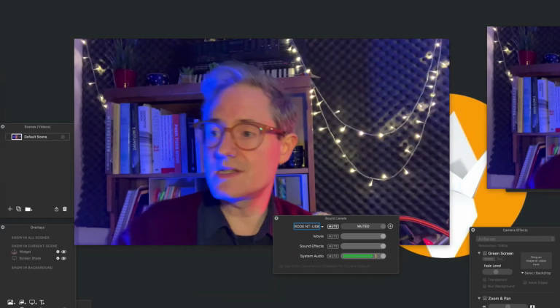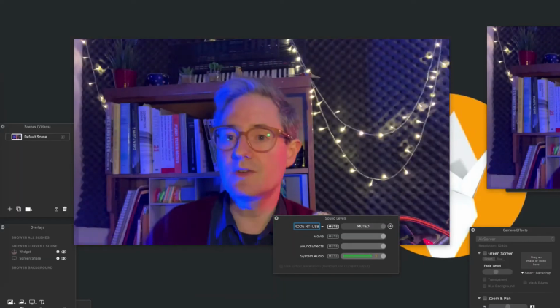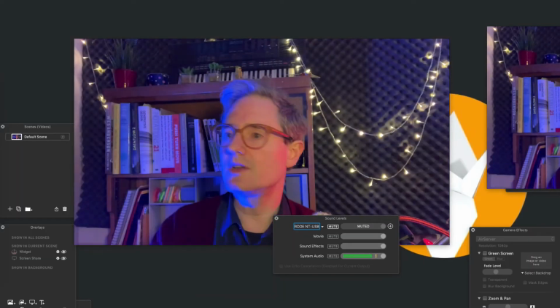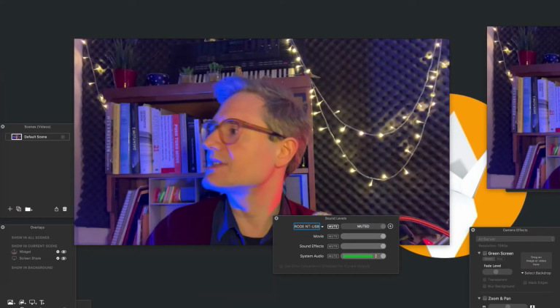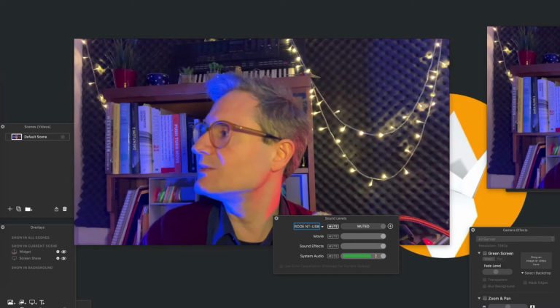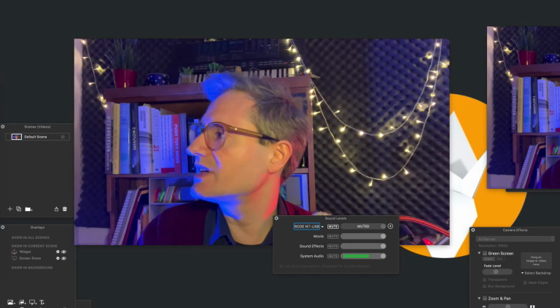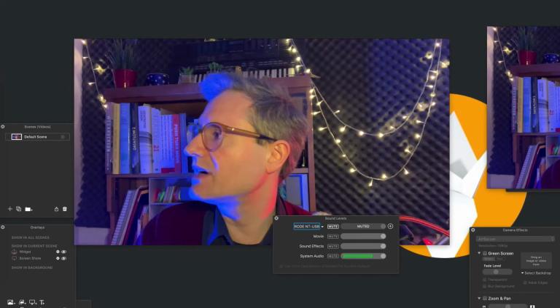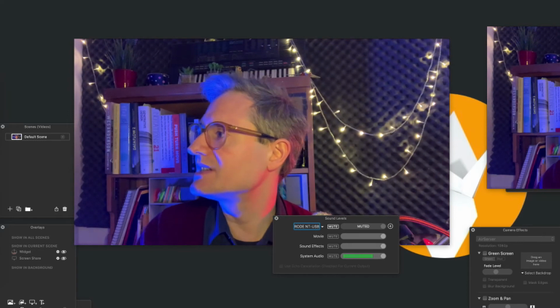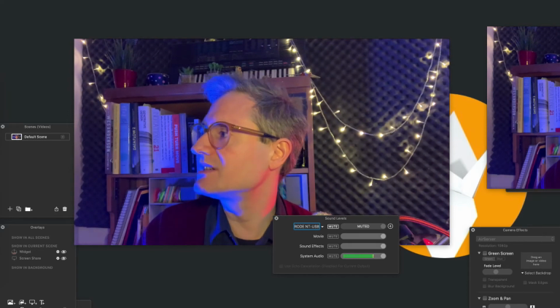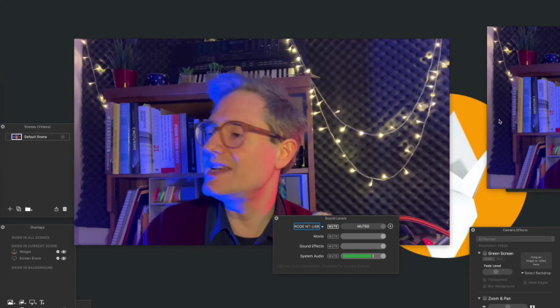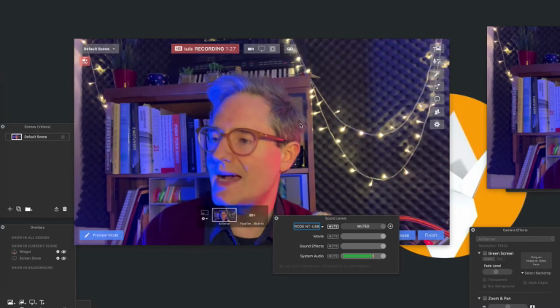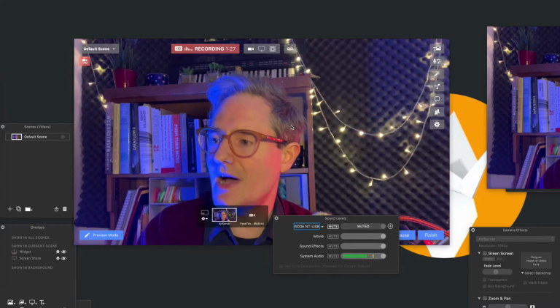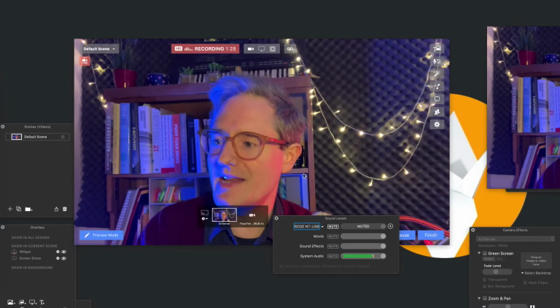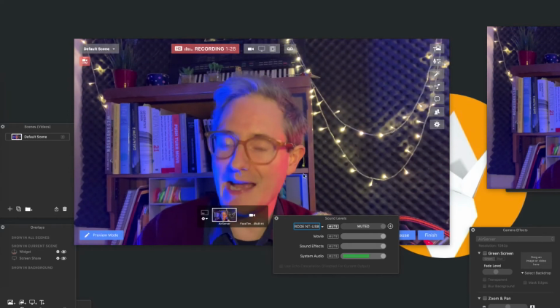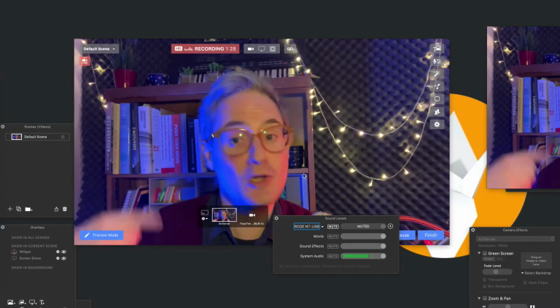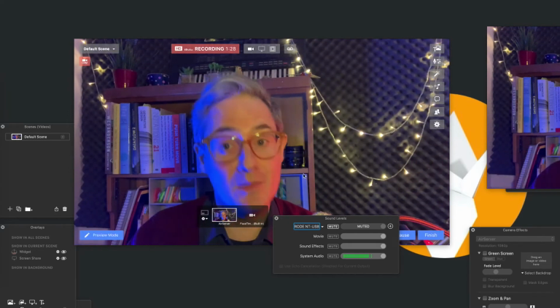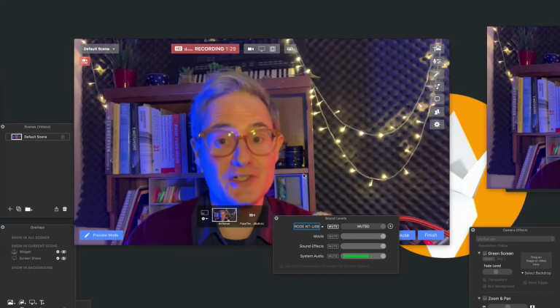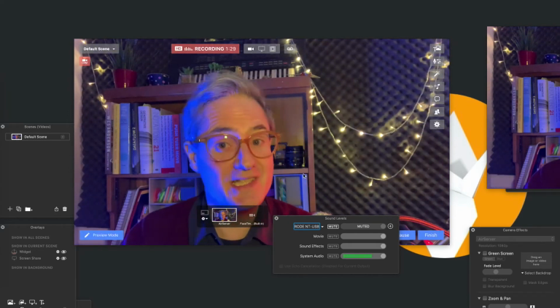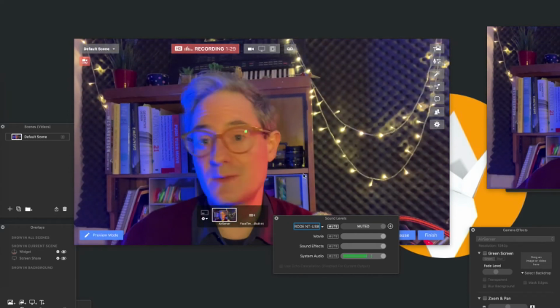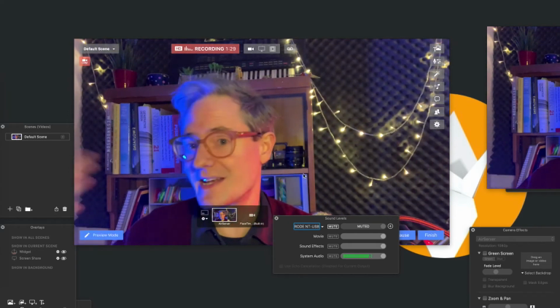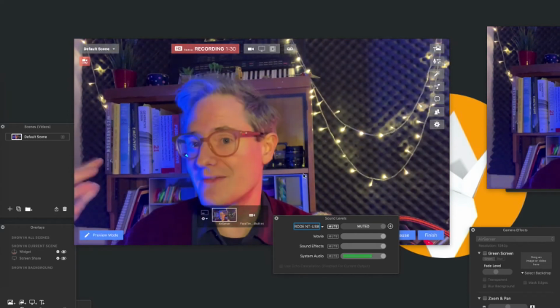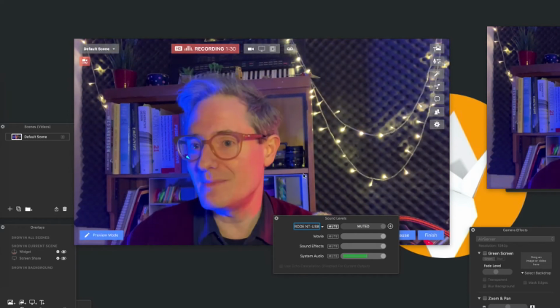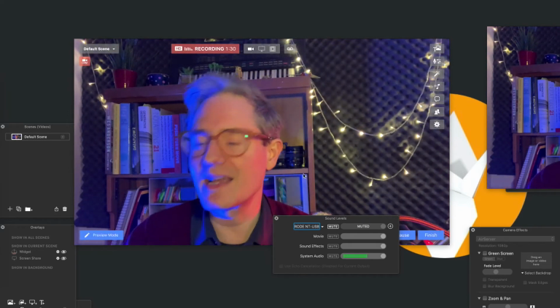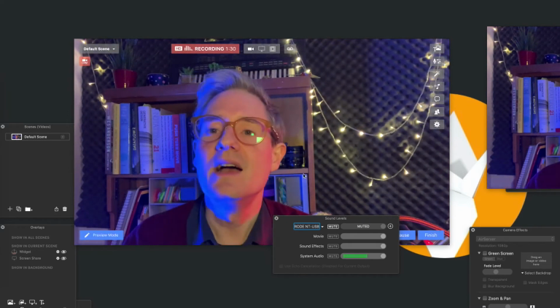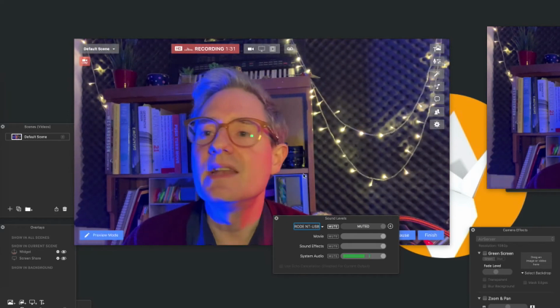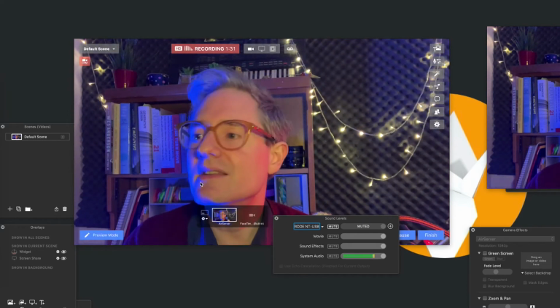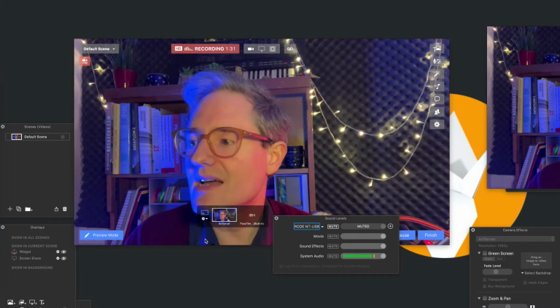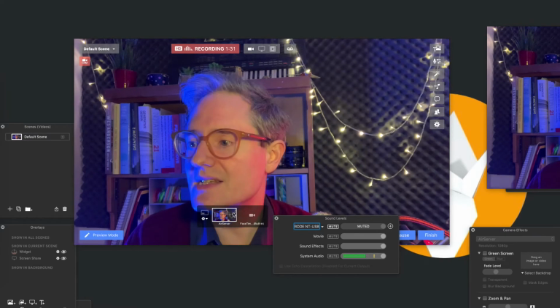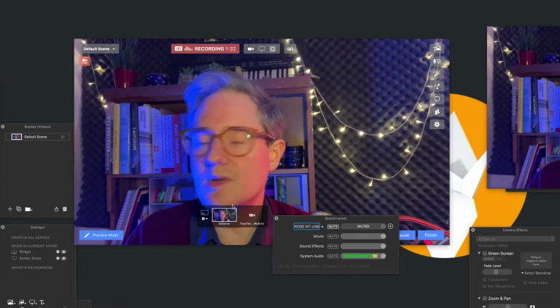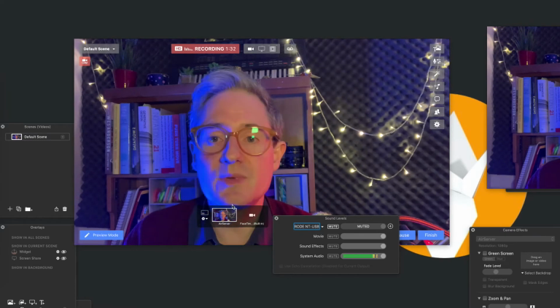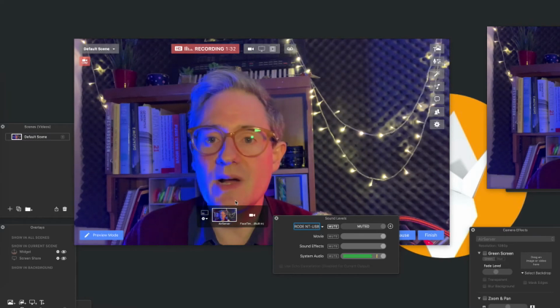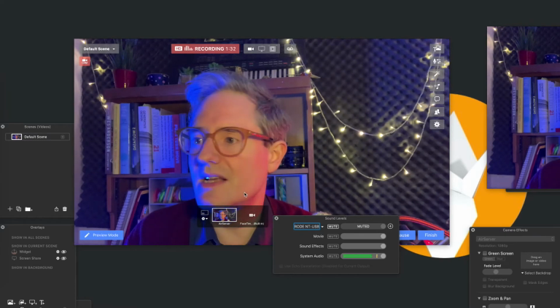As long as you've got your system audio going to Ecamm and Ecamm not monitoring — because otherwise you're going to get feedback — then that's going to work pretty well.